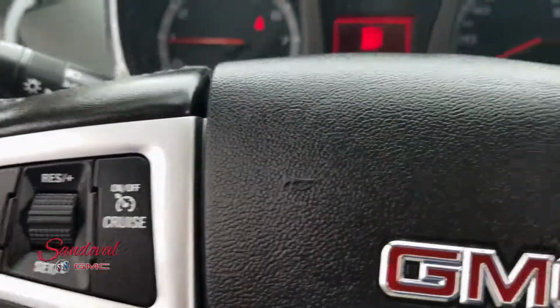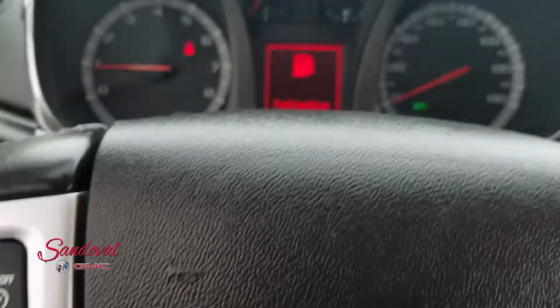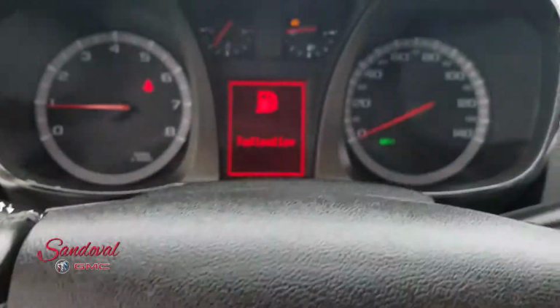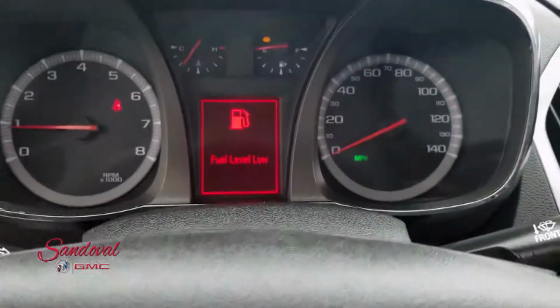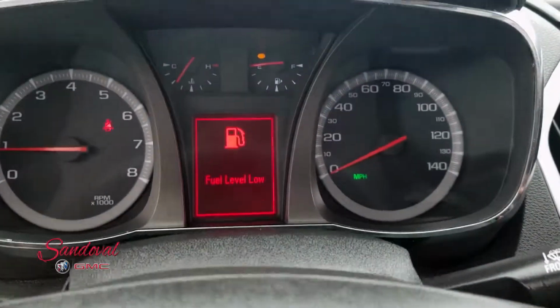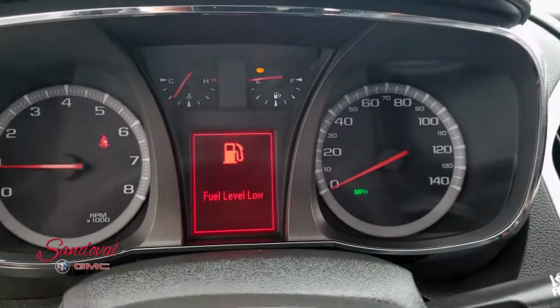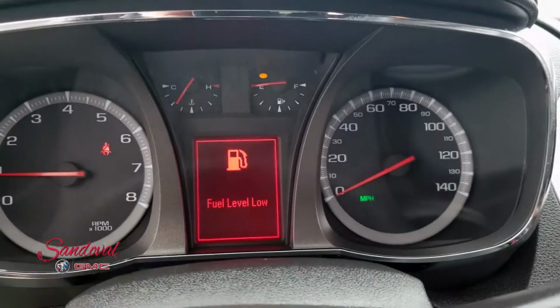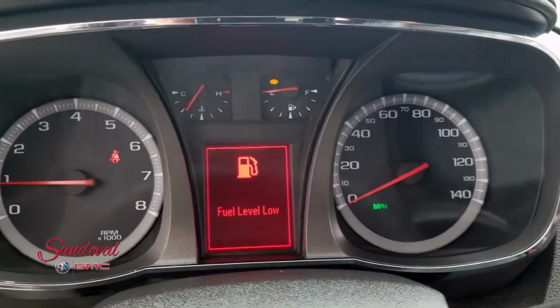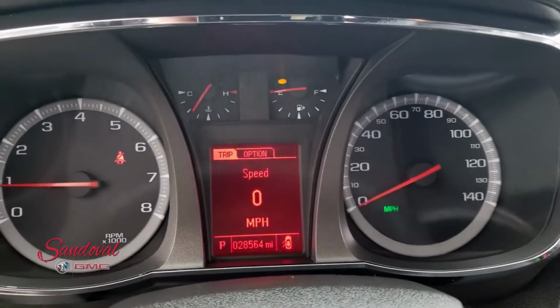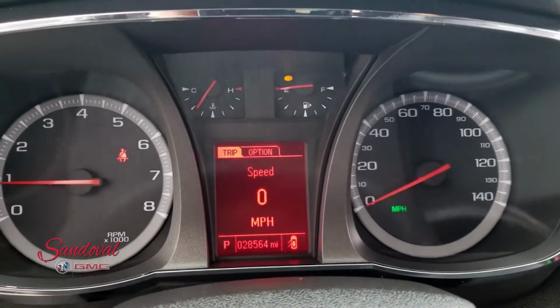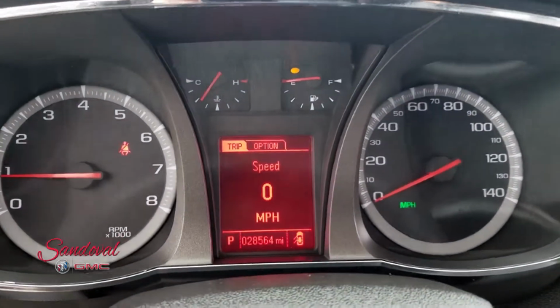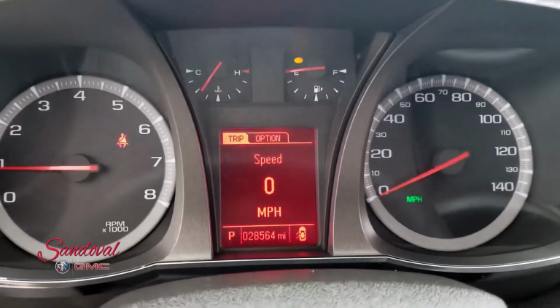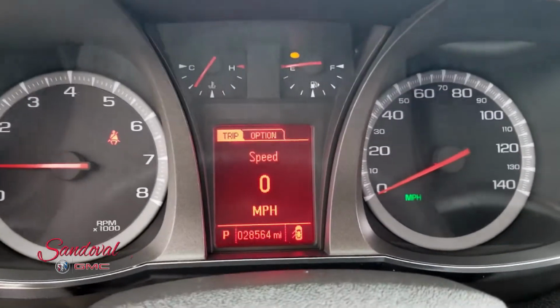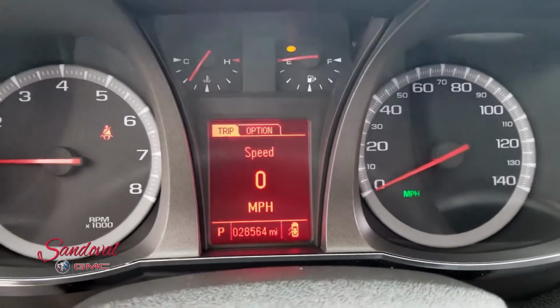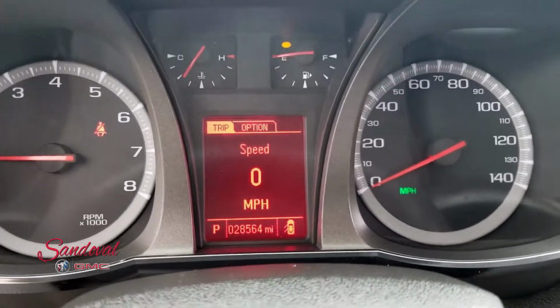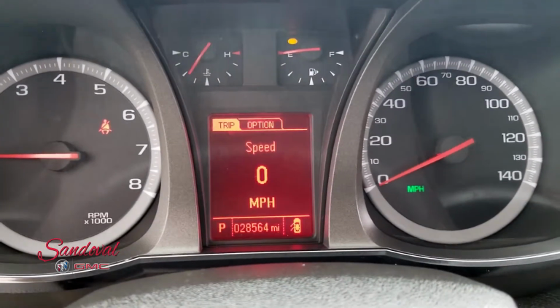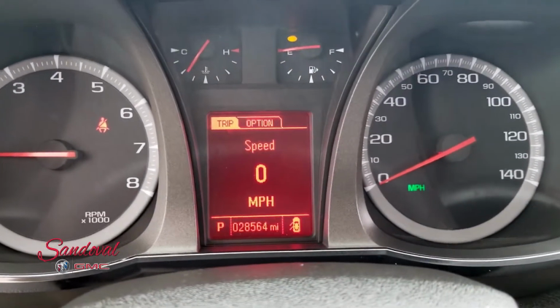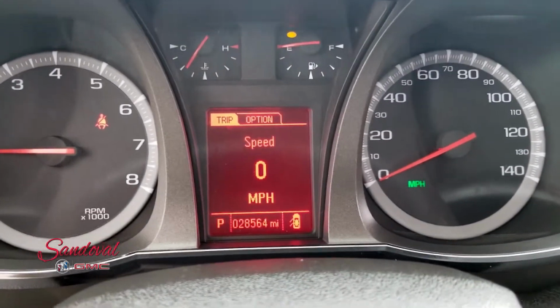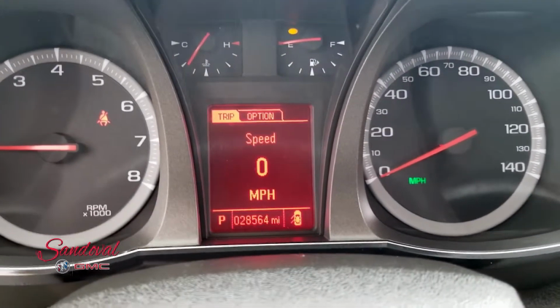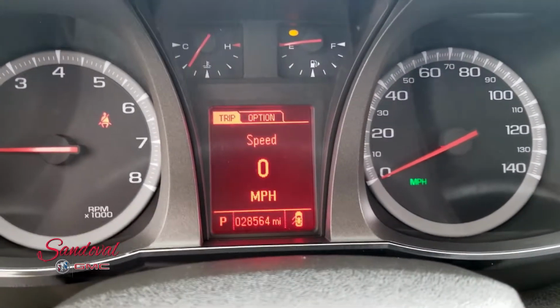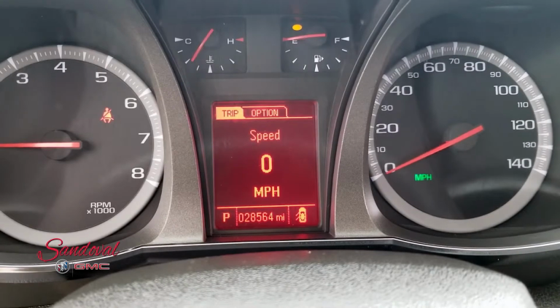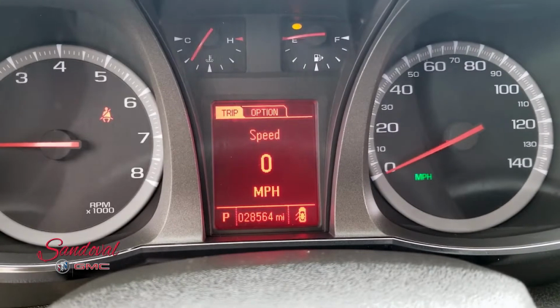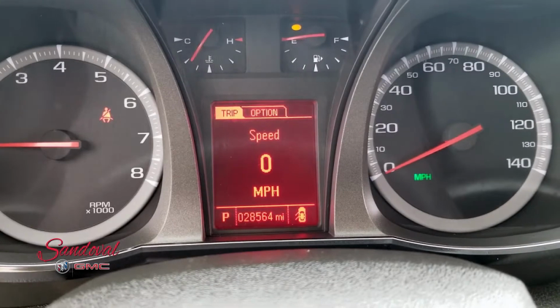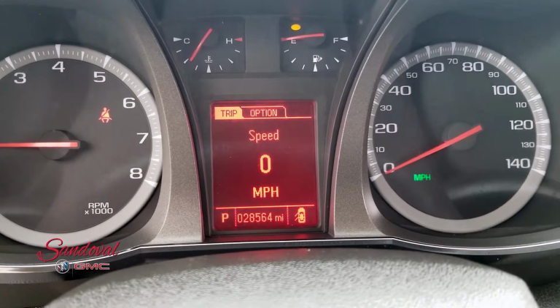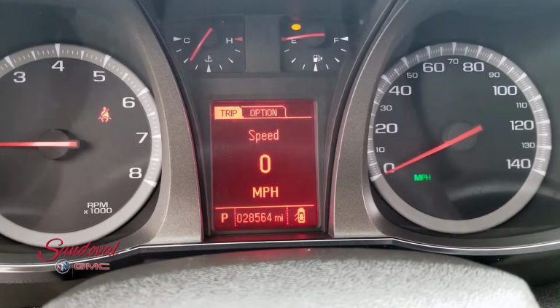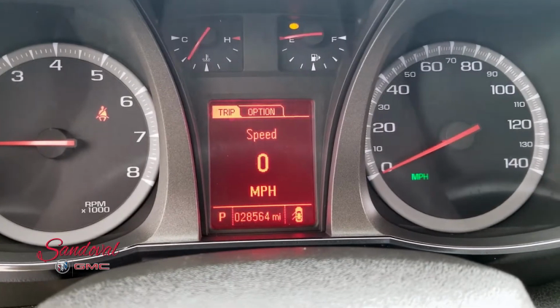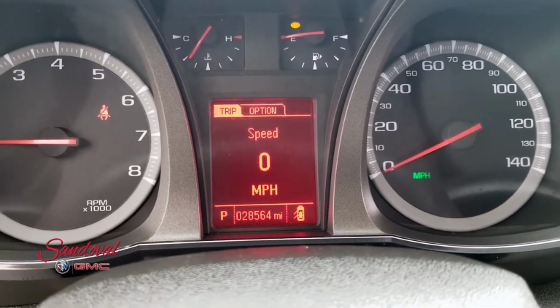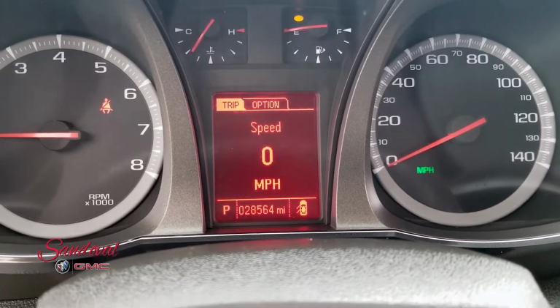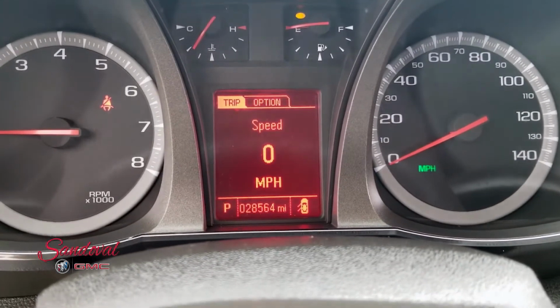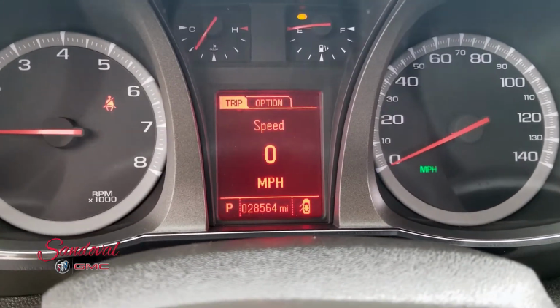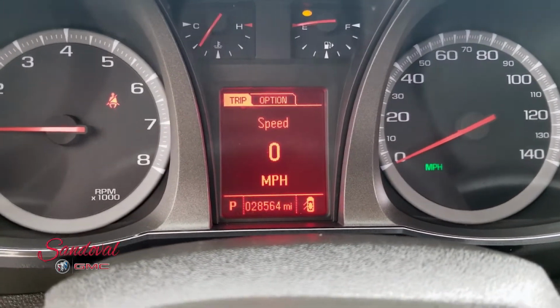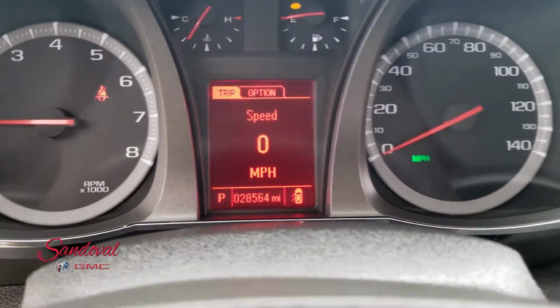Here's your driver interface. 28,564 miles.